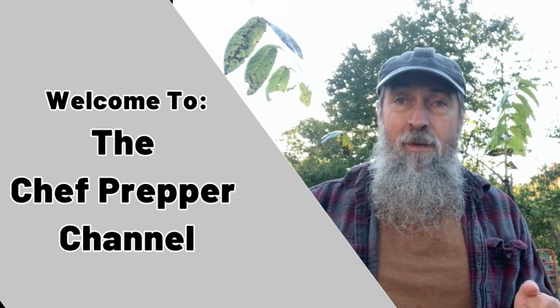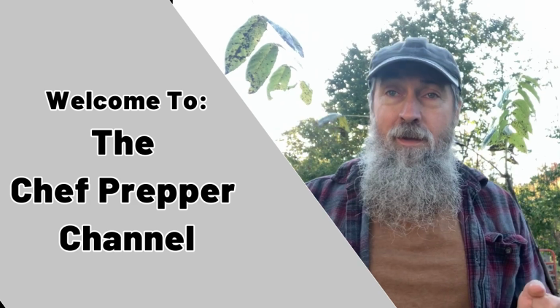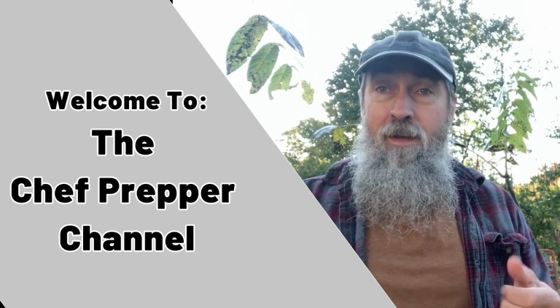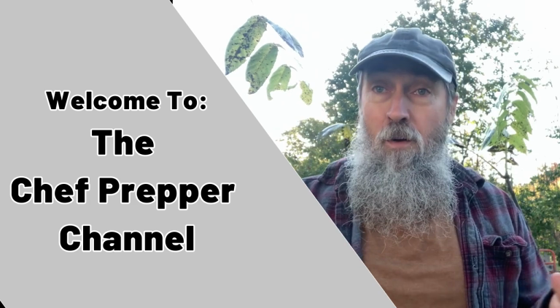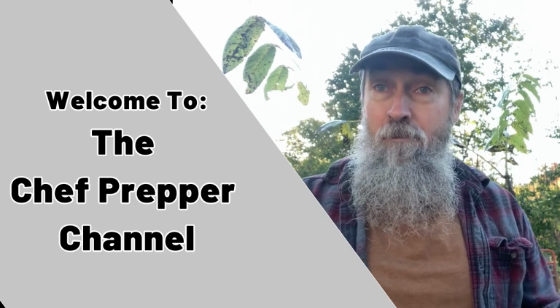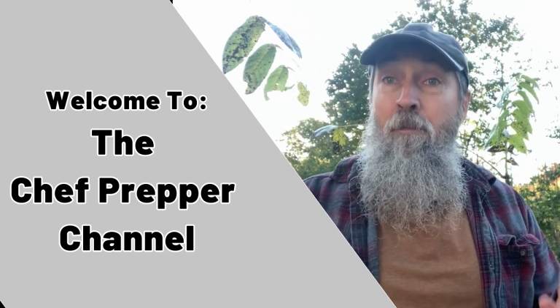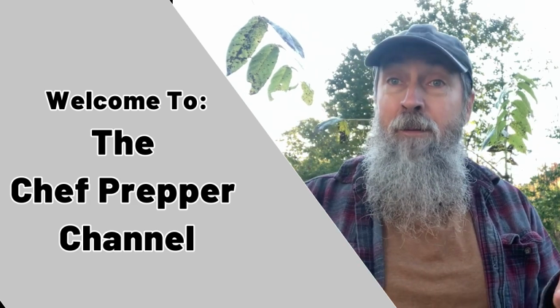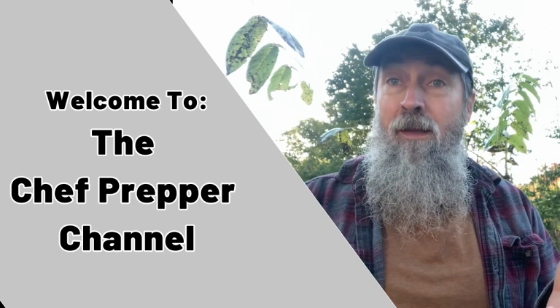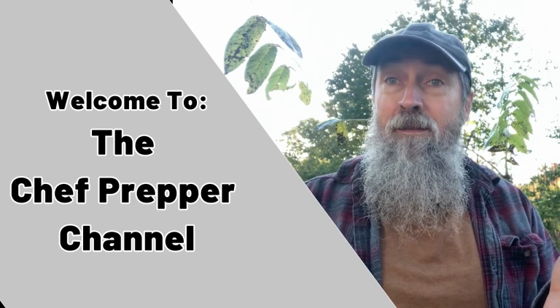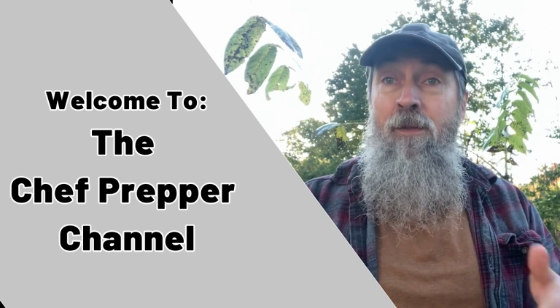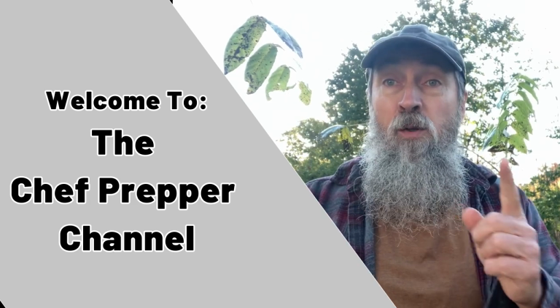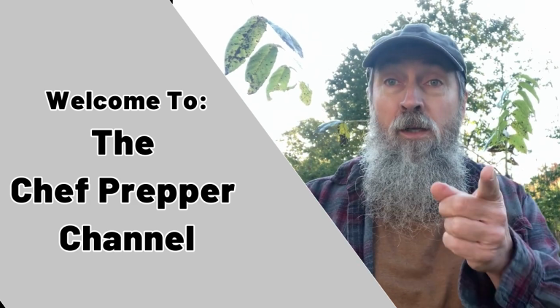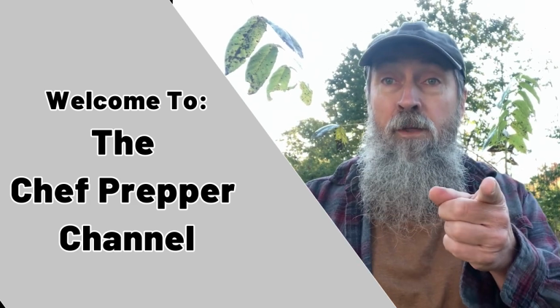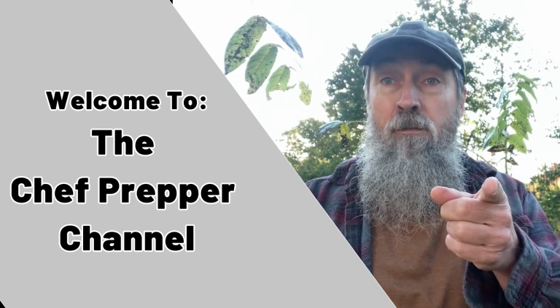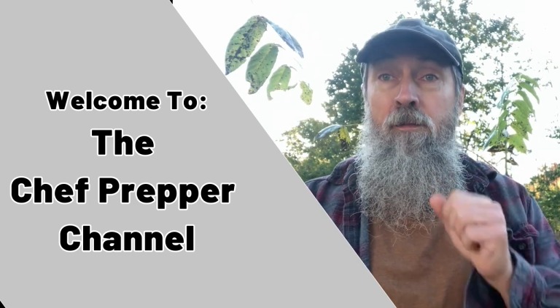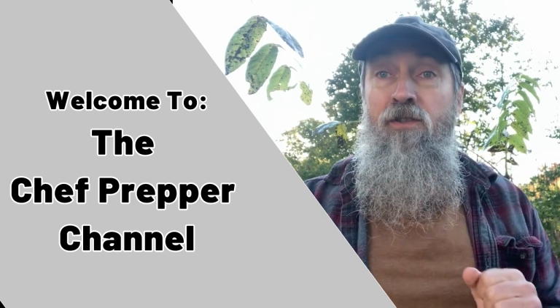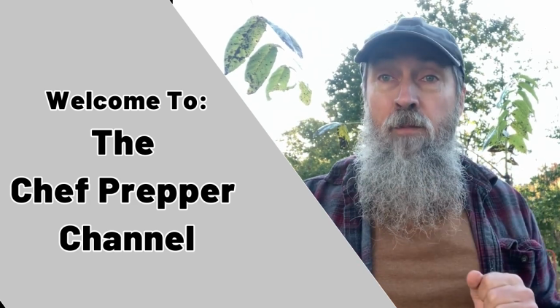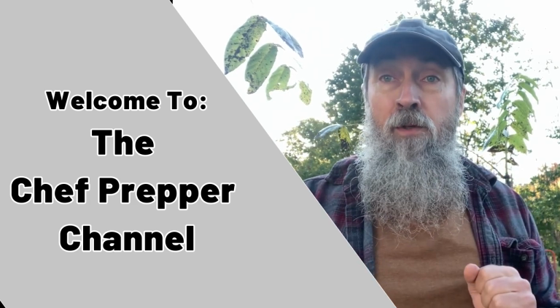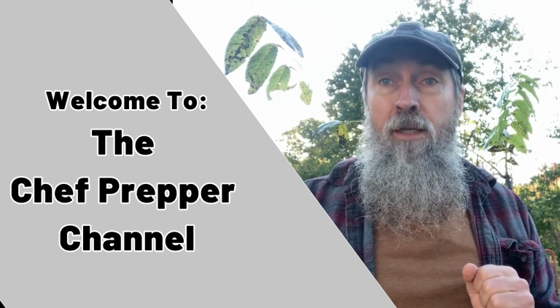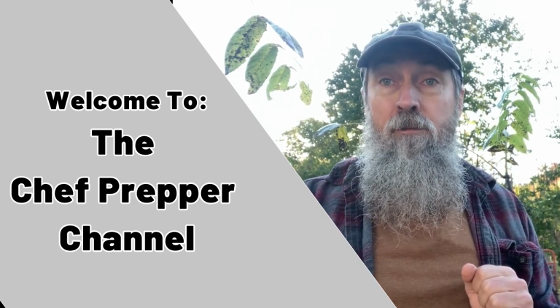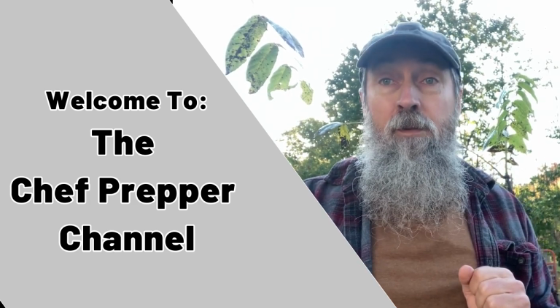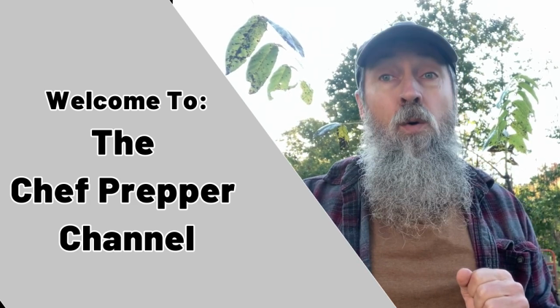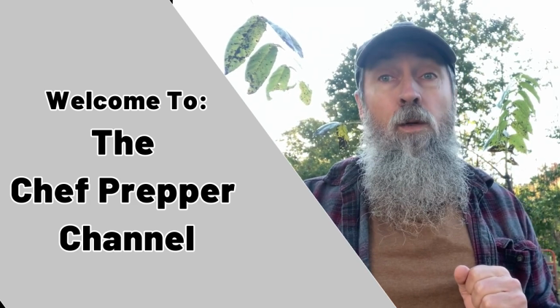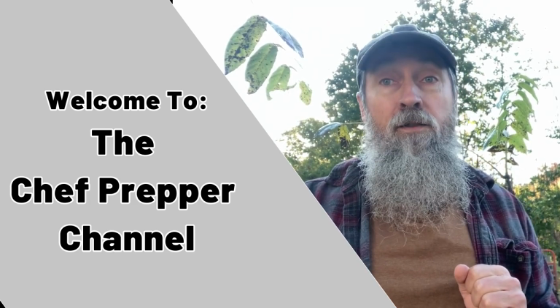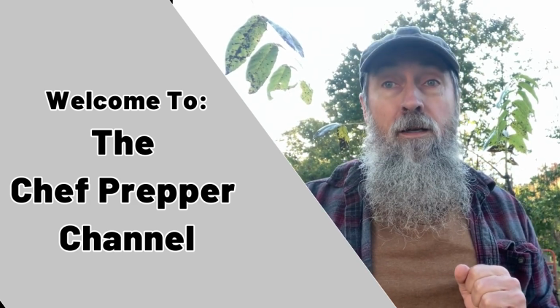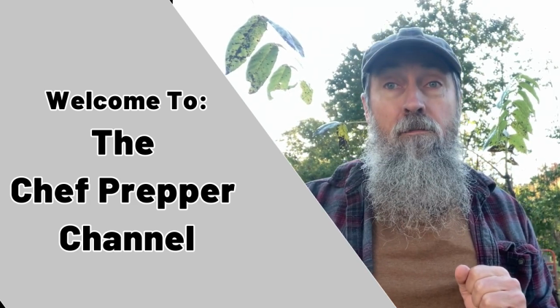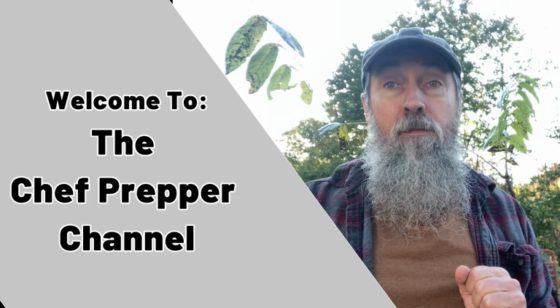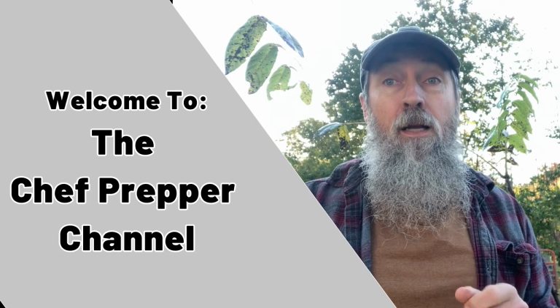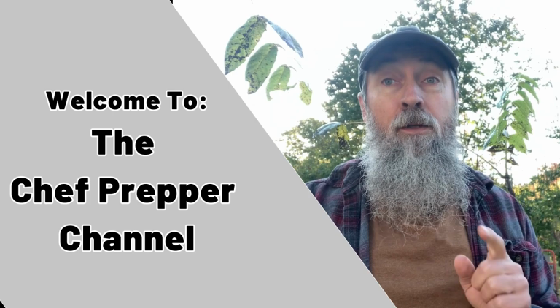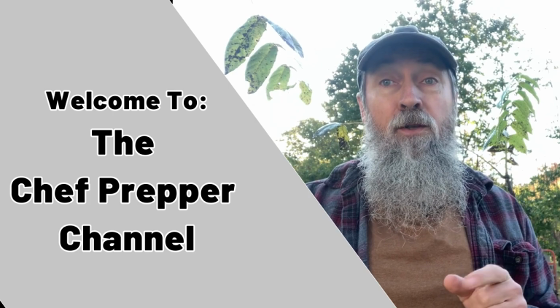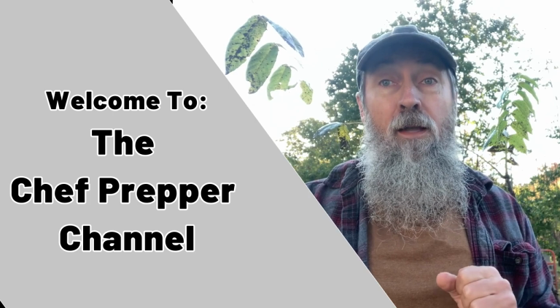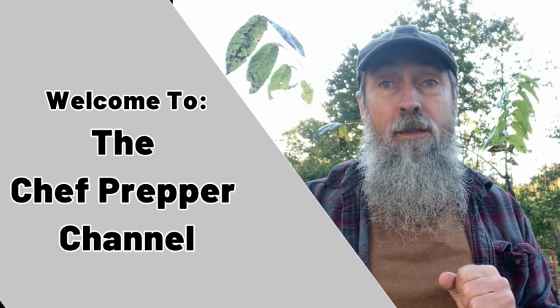Hello, my name is Les. I want to welcome you to Chef Prepper Channel. We're glad you're here and we know you're gonna like it.